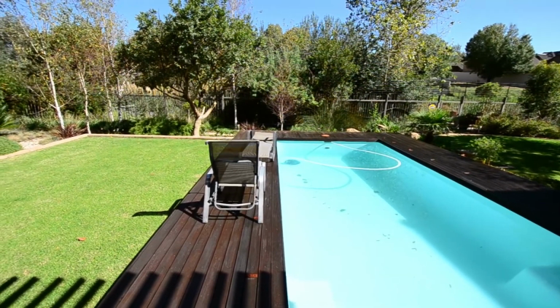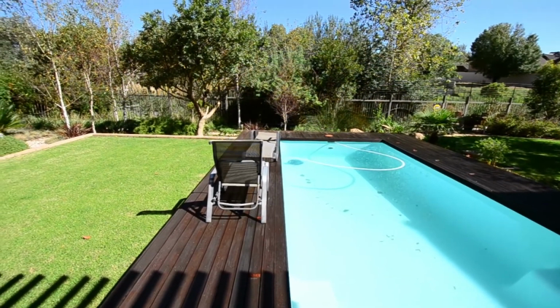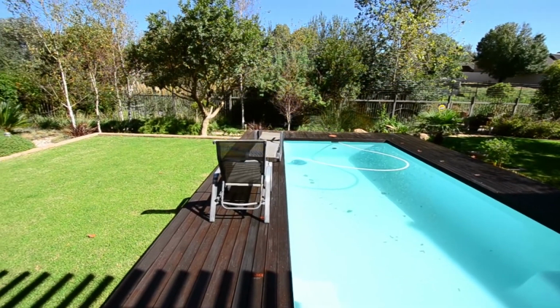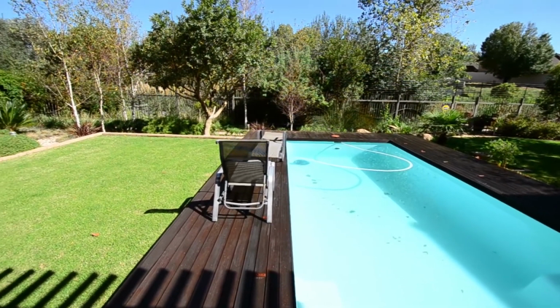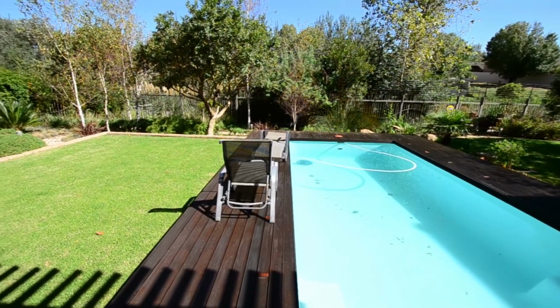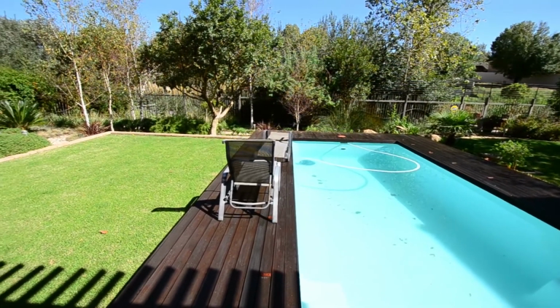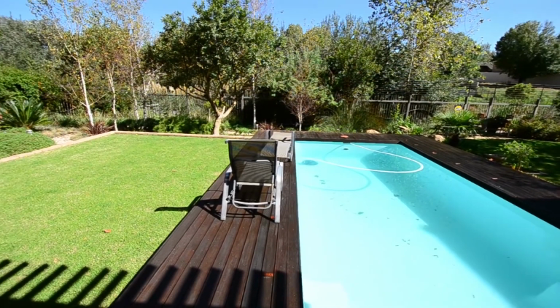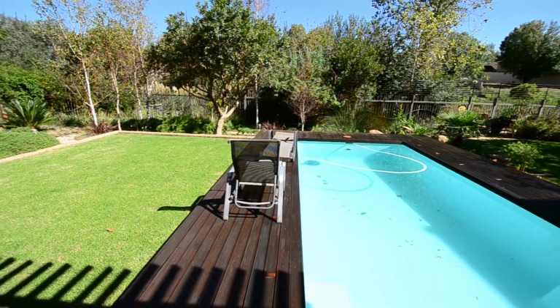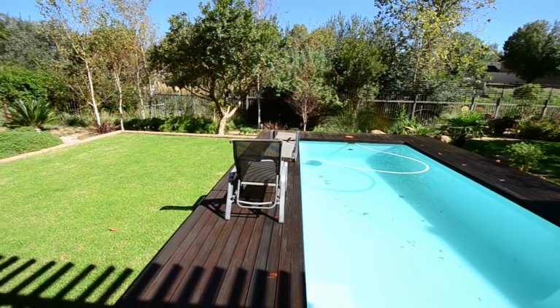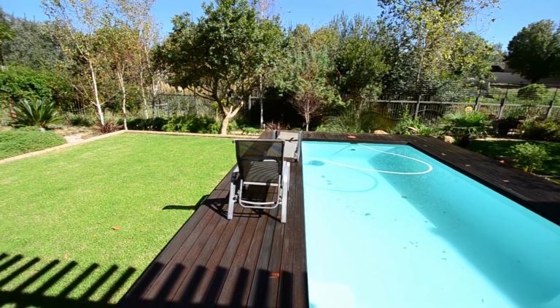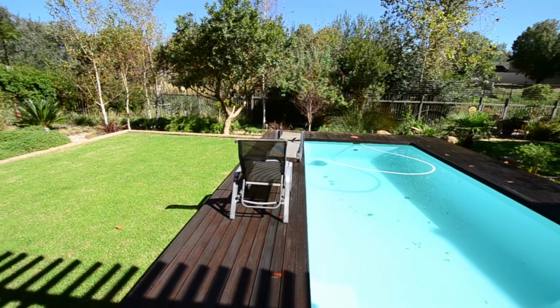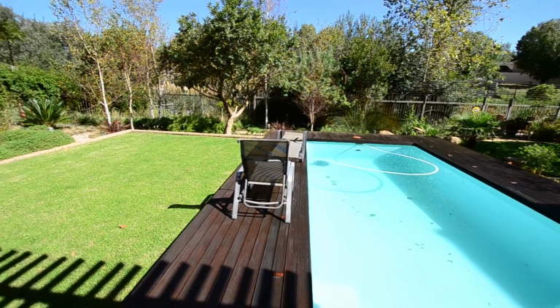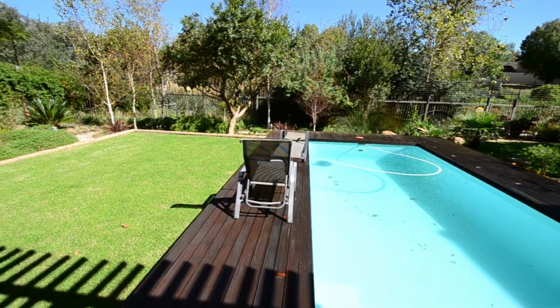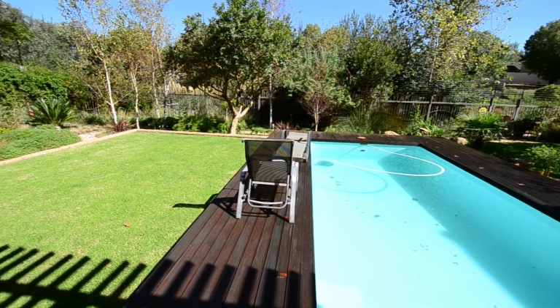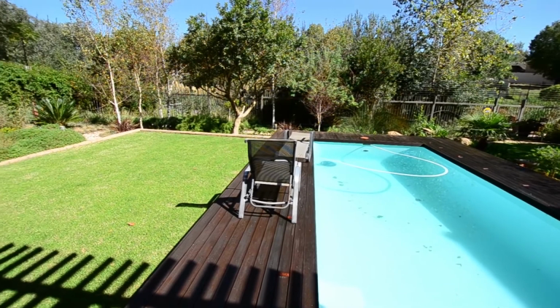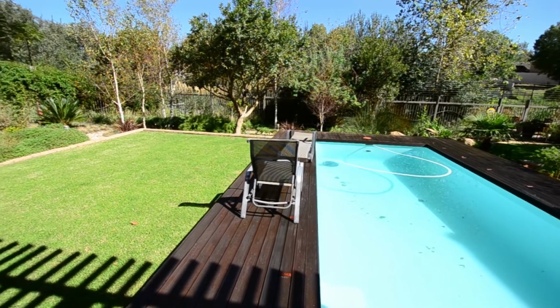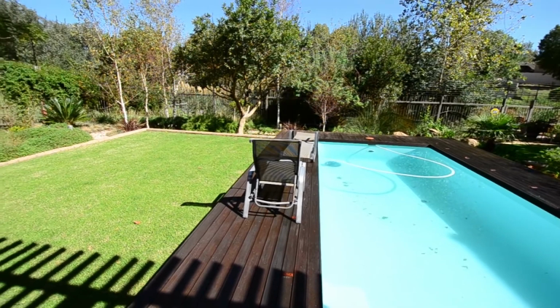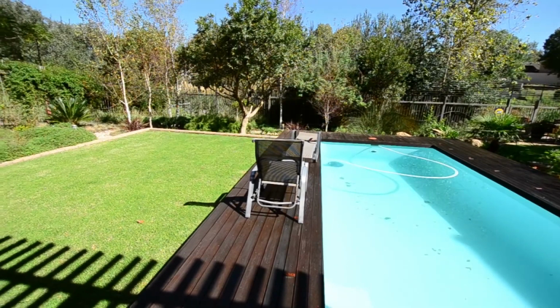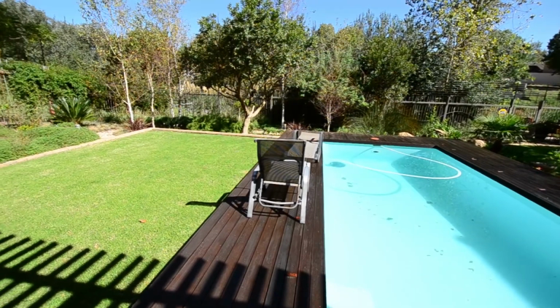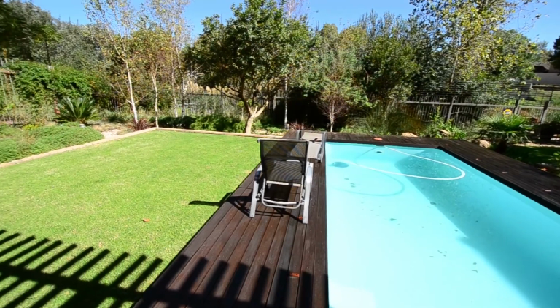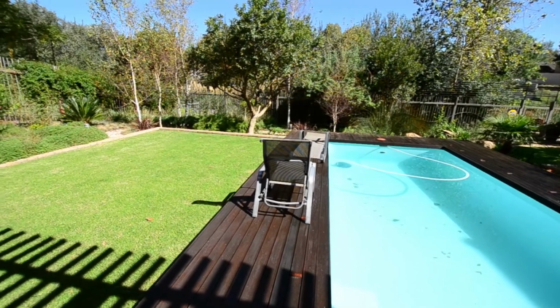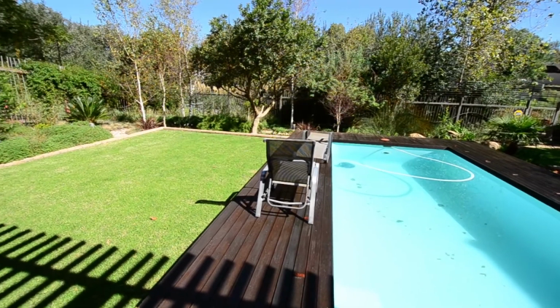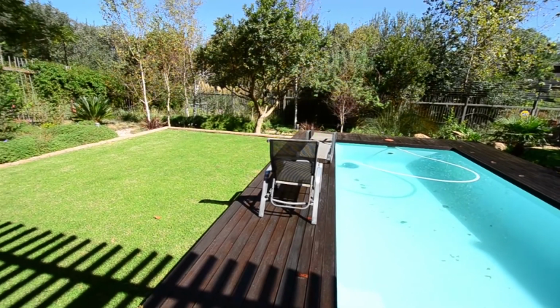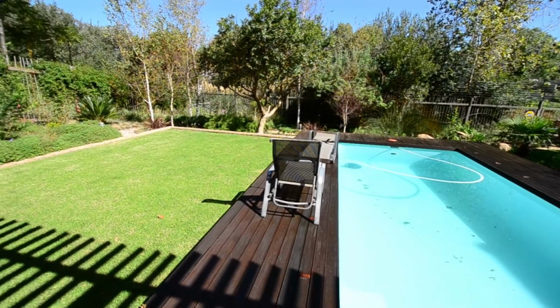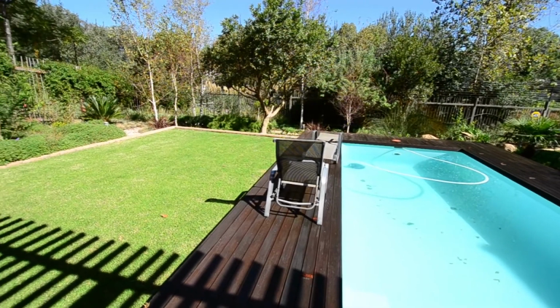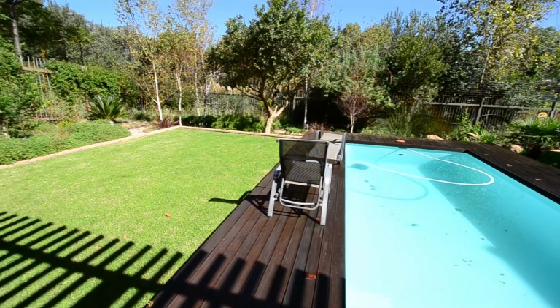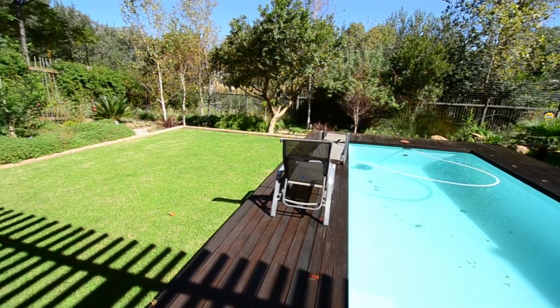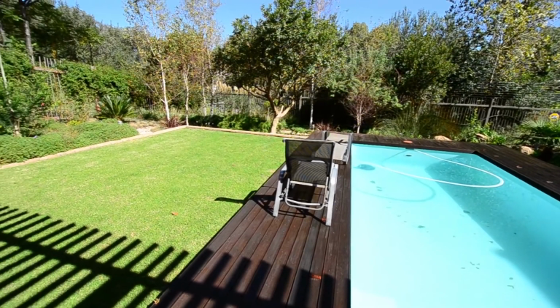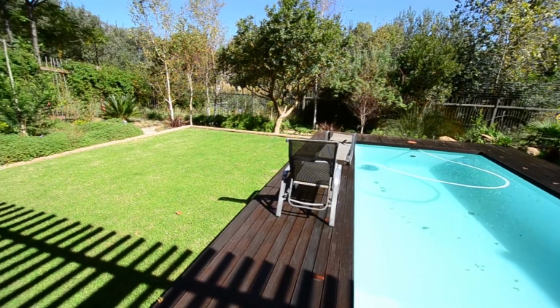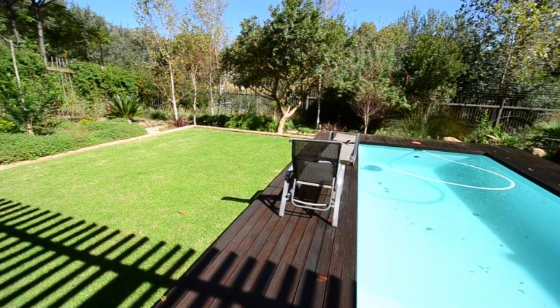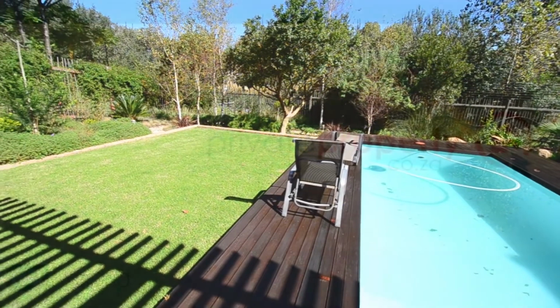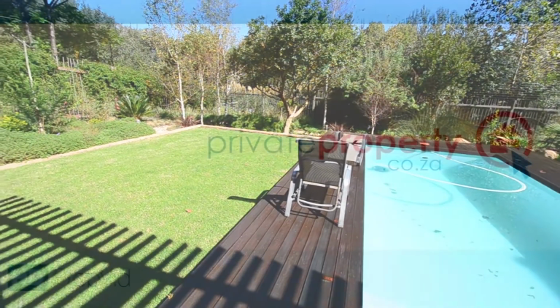Contact the agent to schedule a viewing. This gorgeous home is sure to impress.